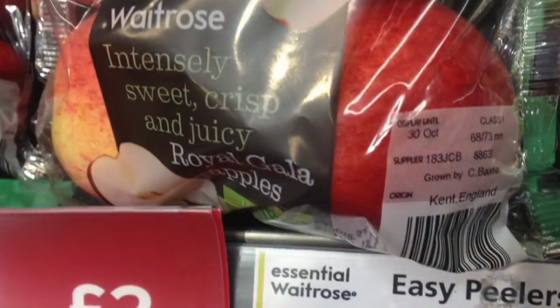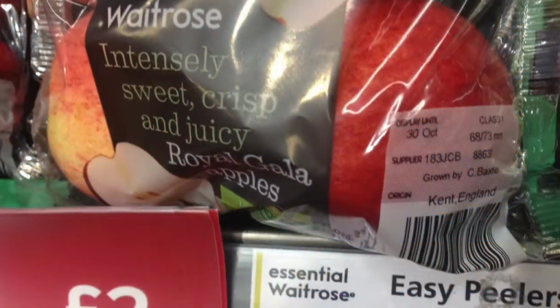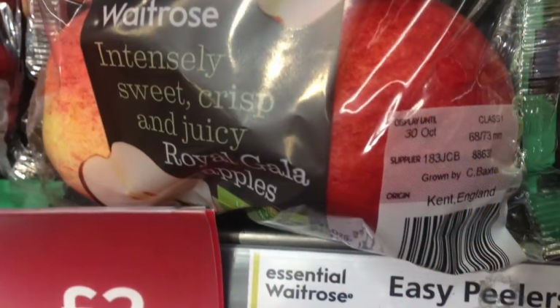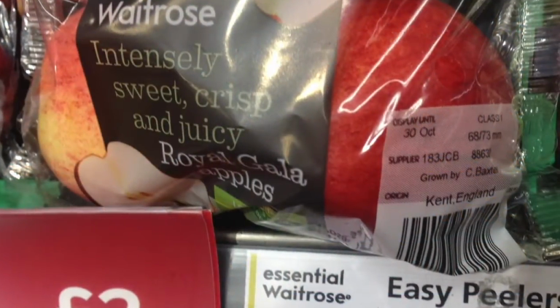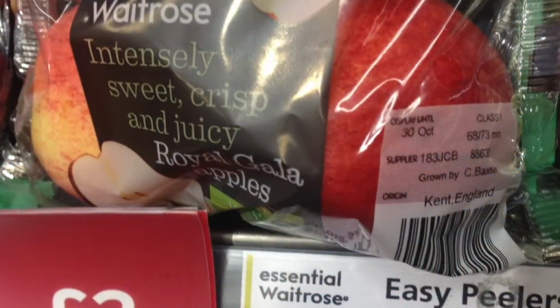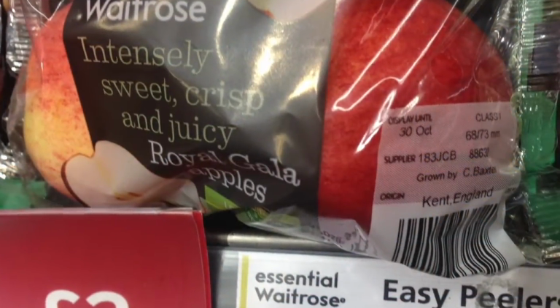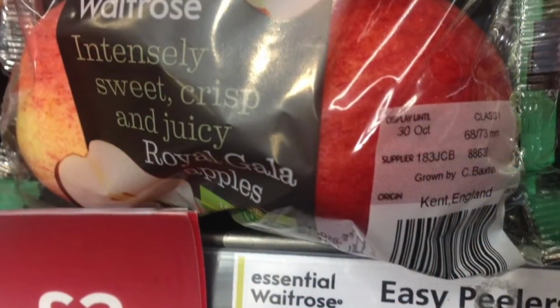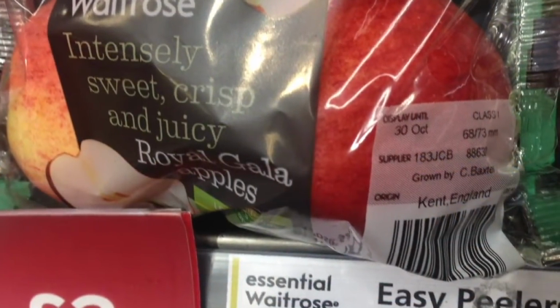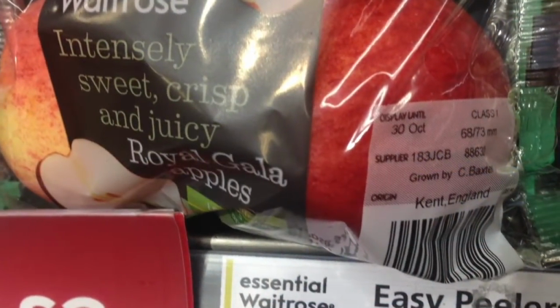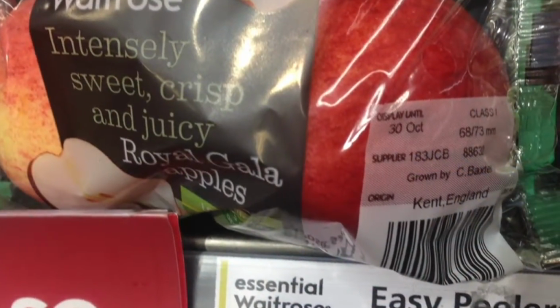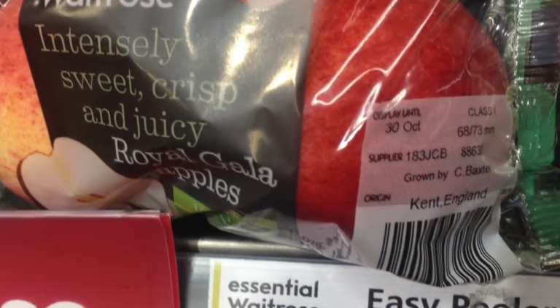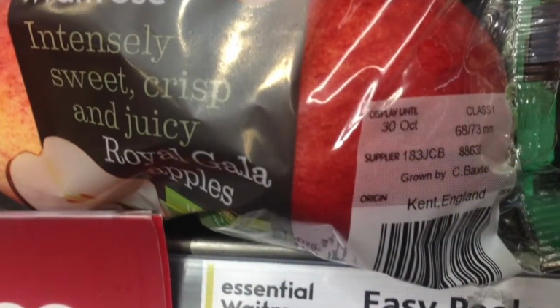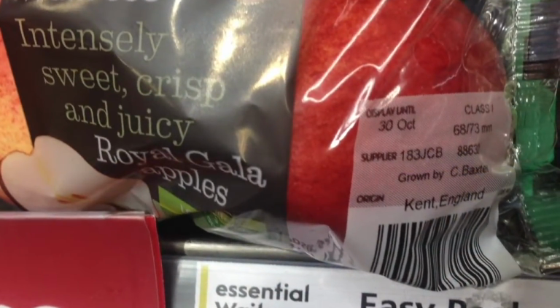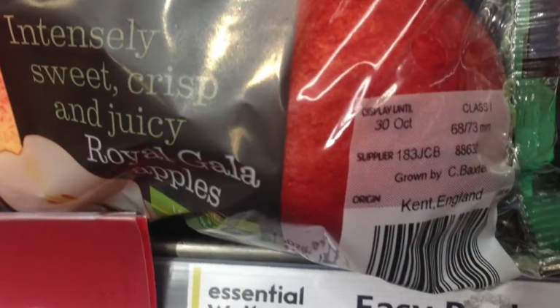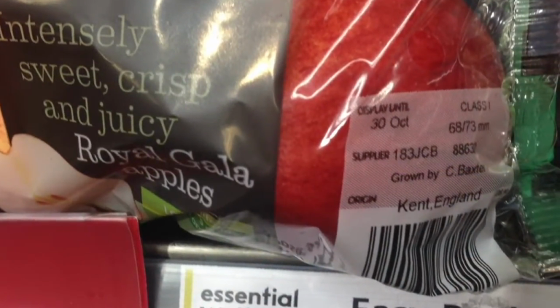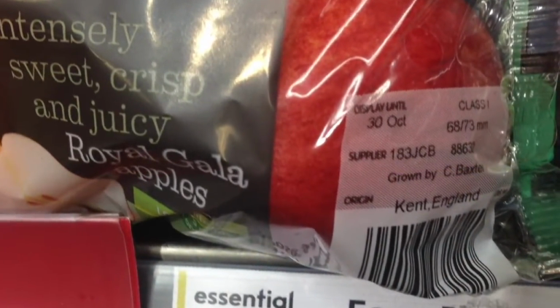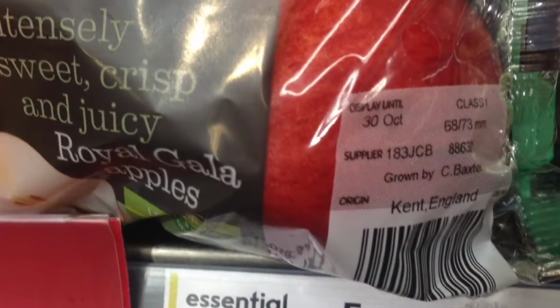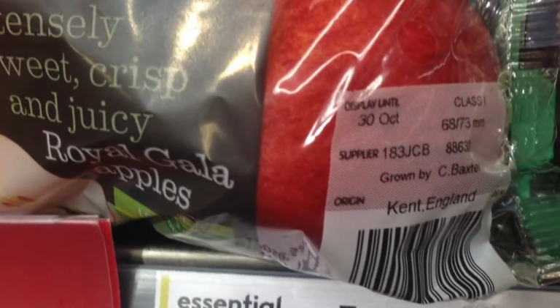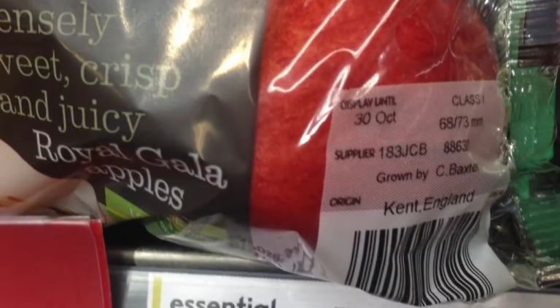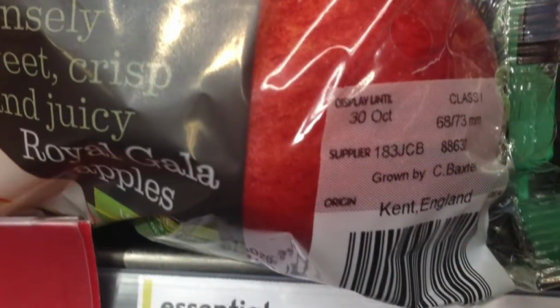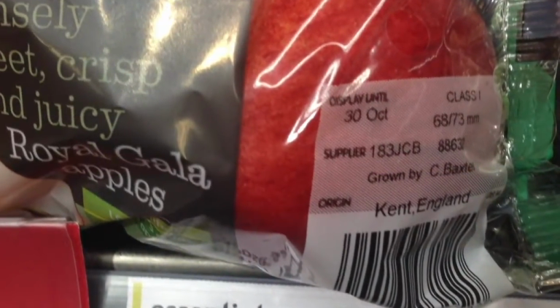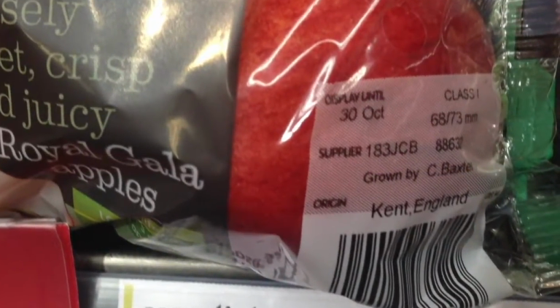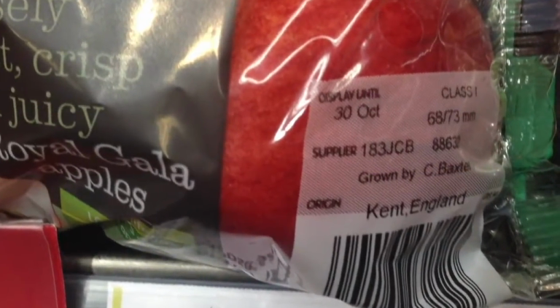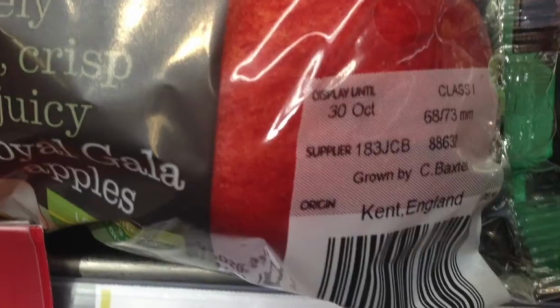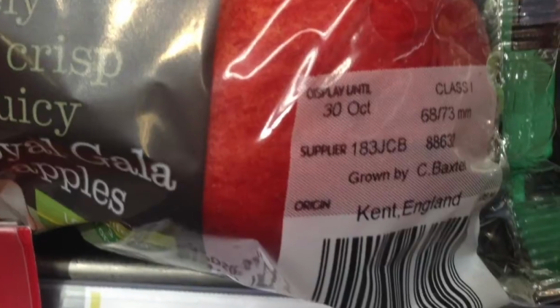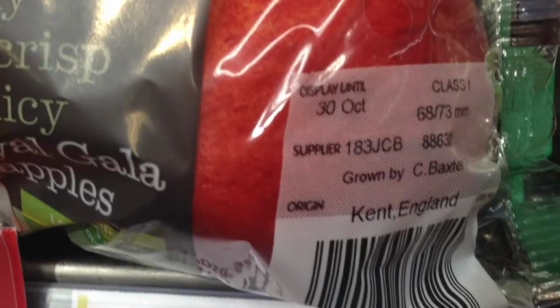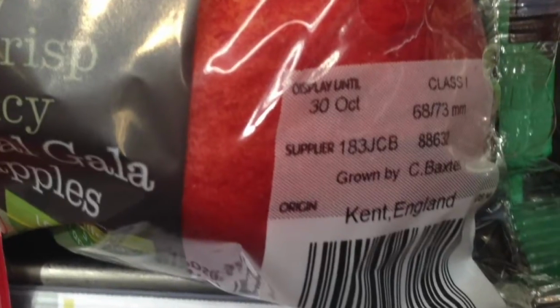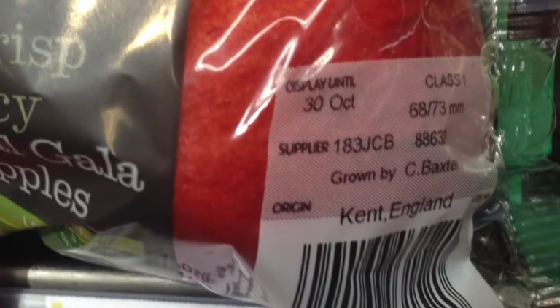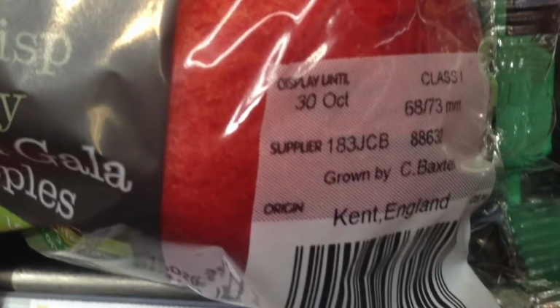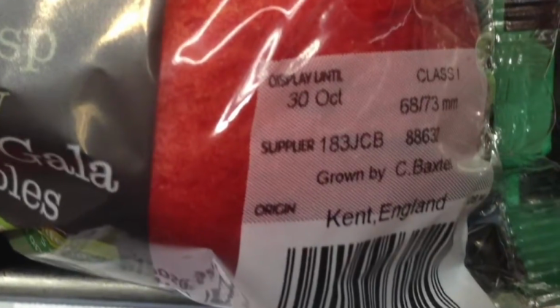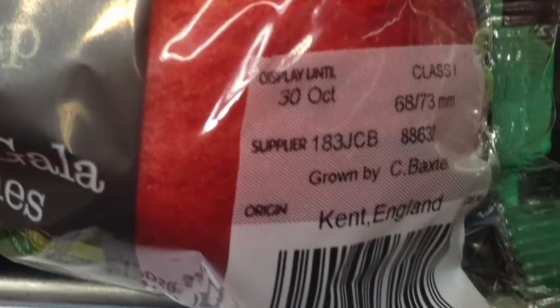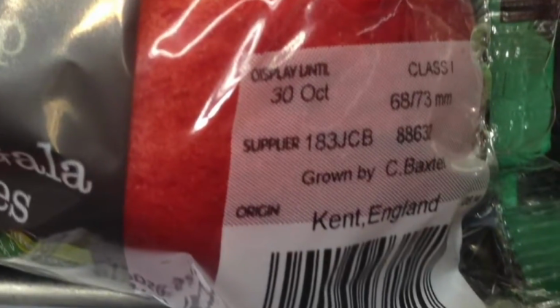However, if I had done this project sooner, I could have told my parents to check the label and buy British apples instead.